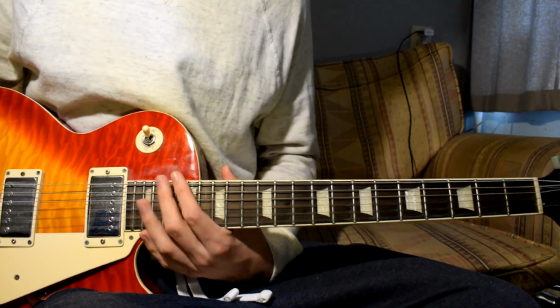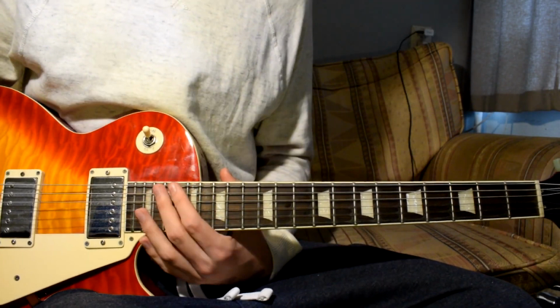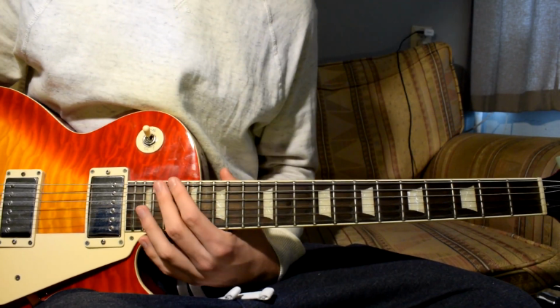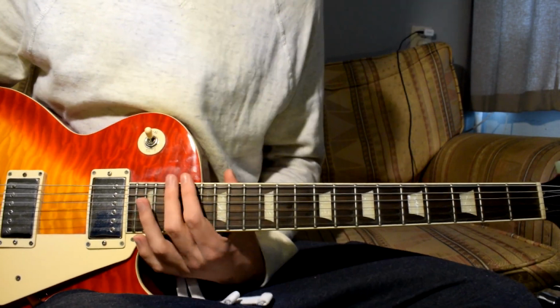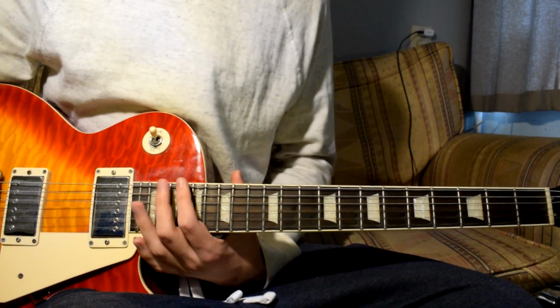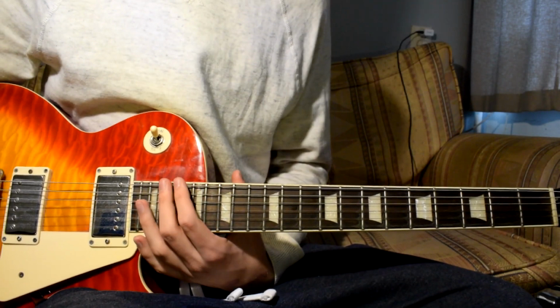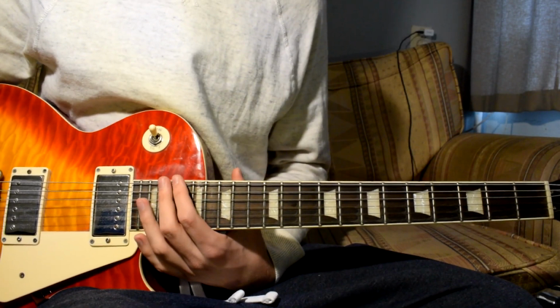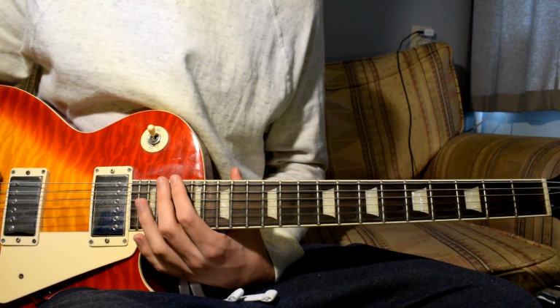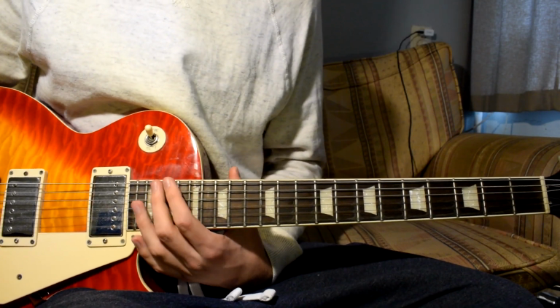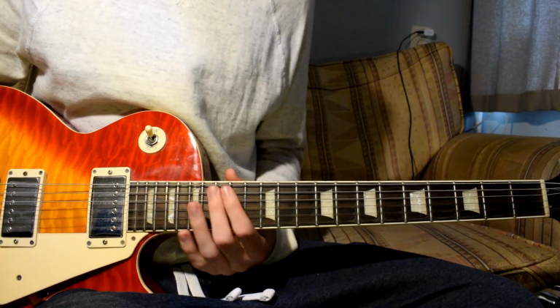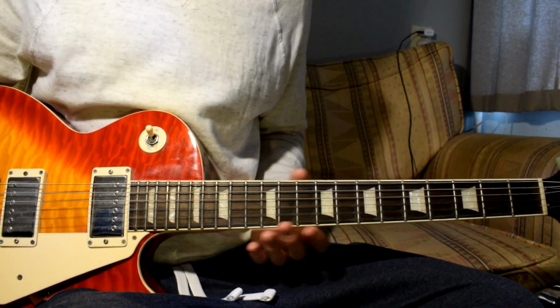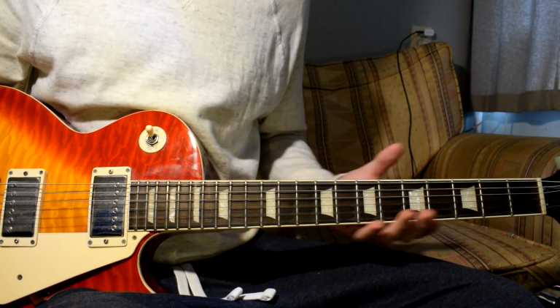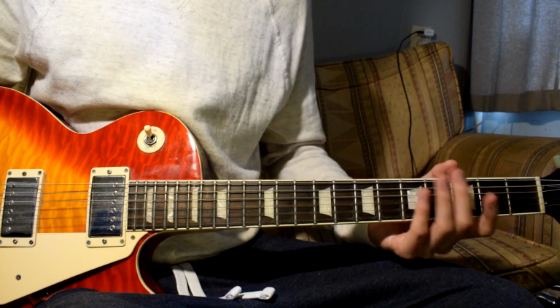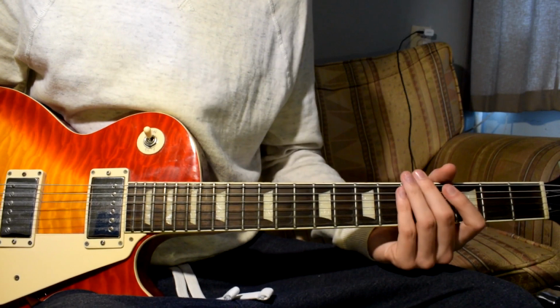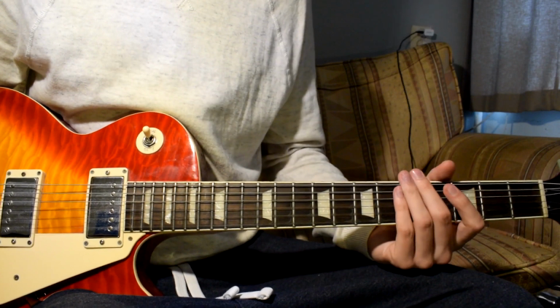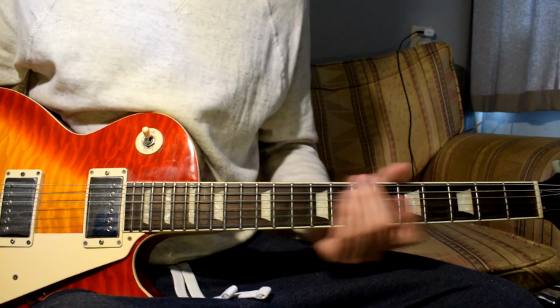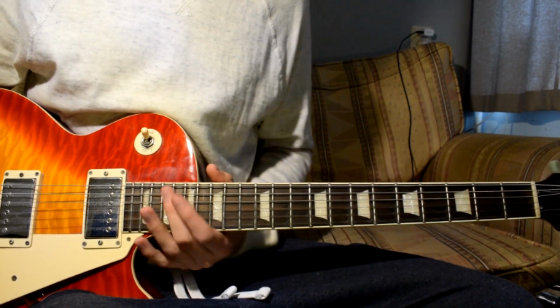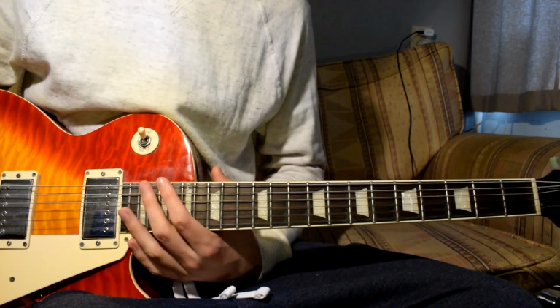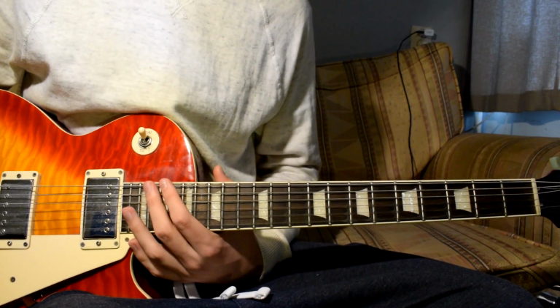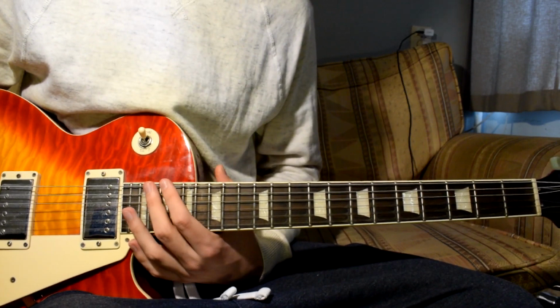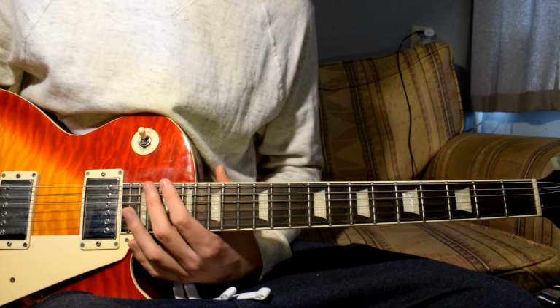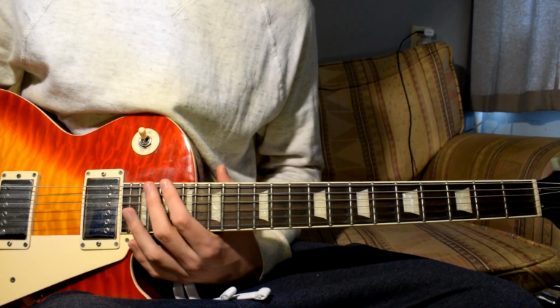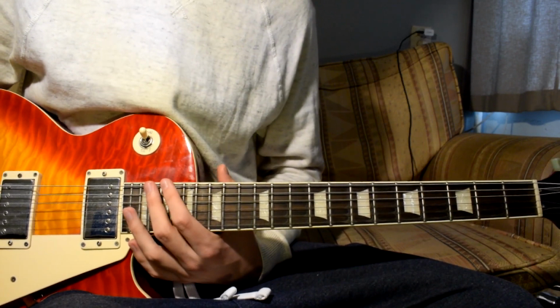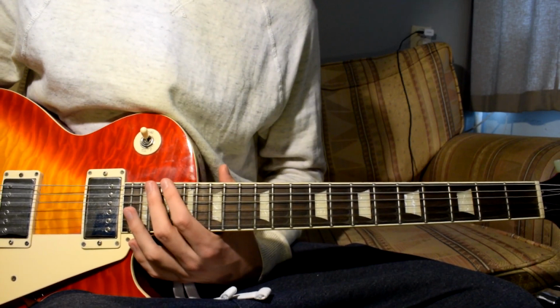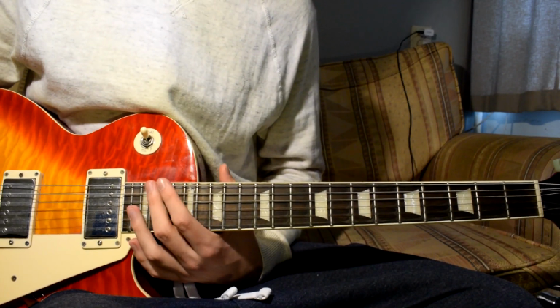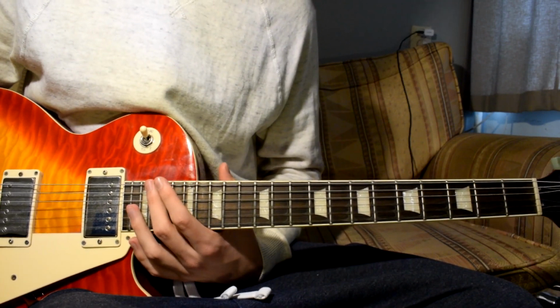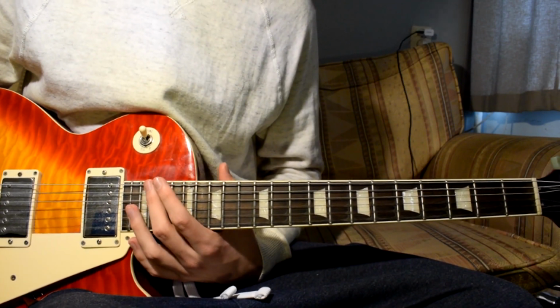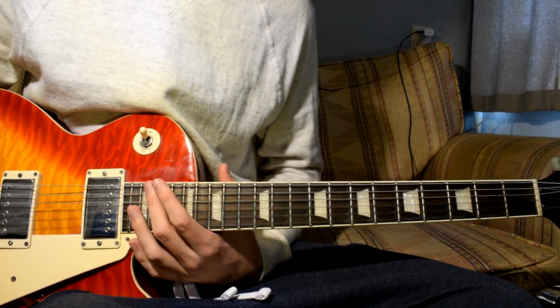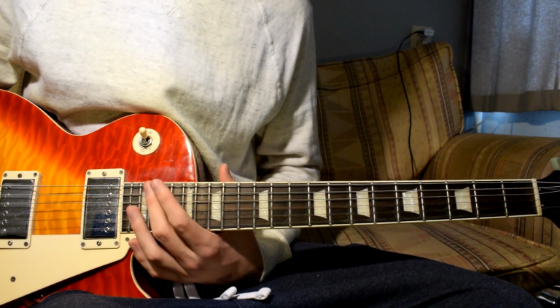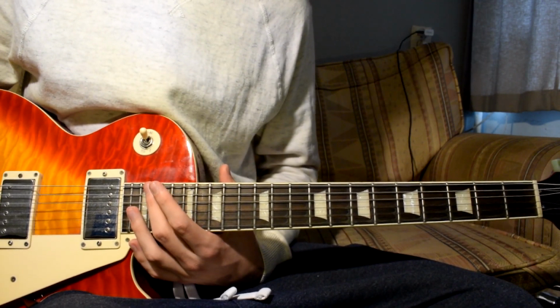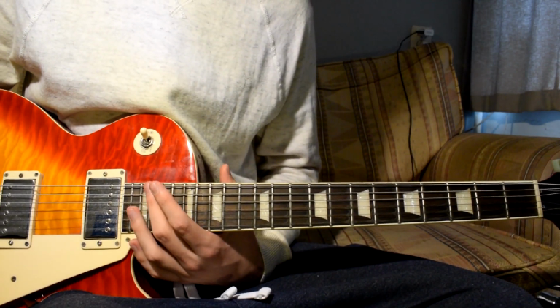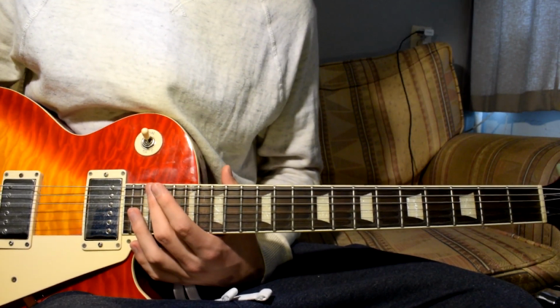That's really everything I wanted to say about the strumming pattern of the song. Now I will show you how to play the second guitar melodies of the song.